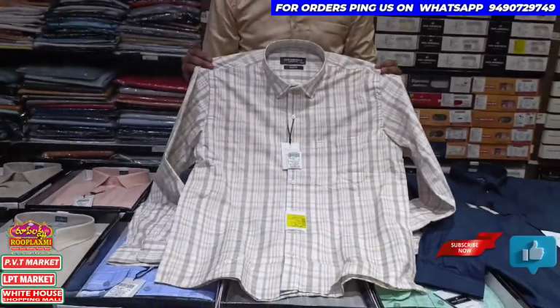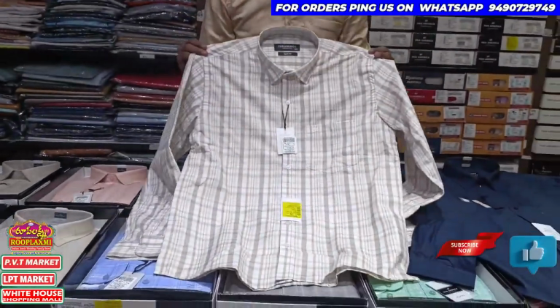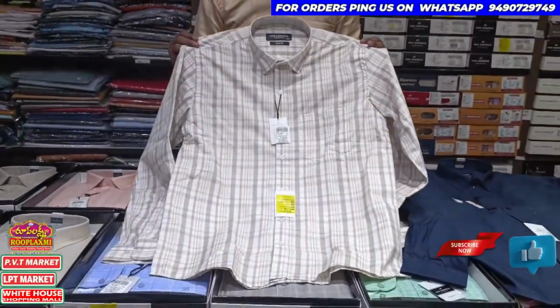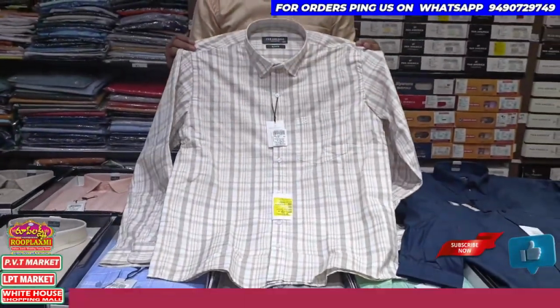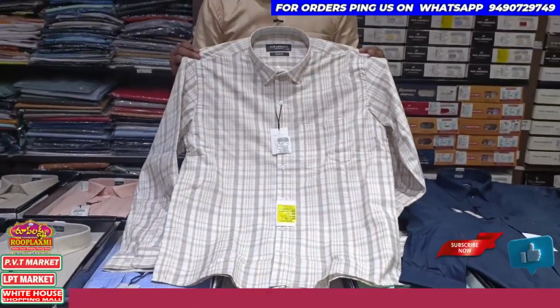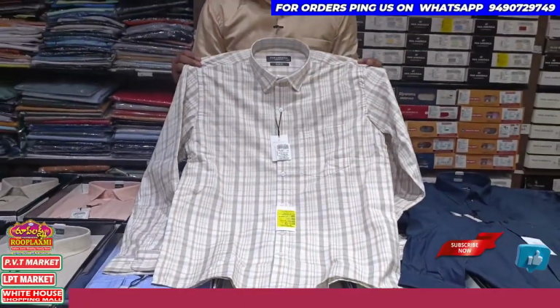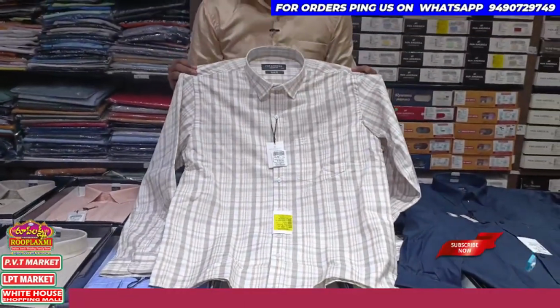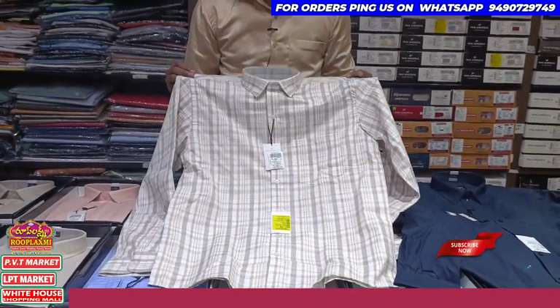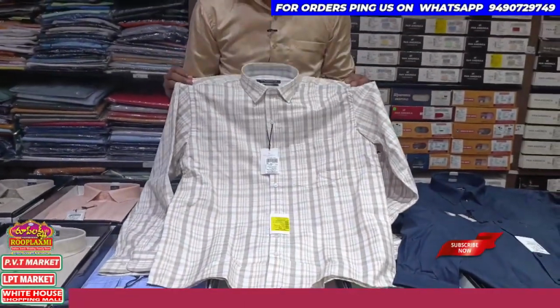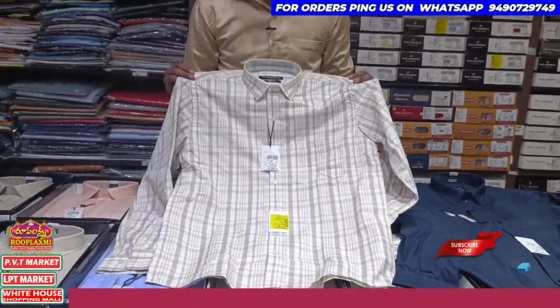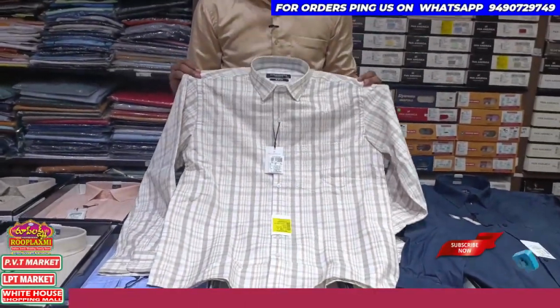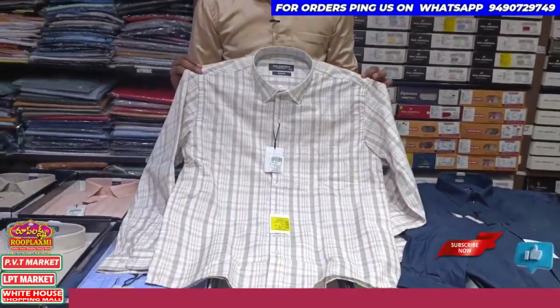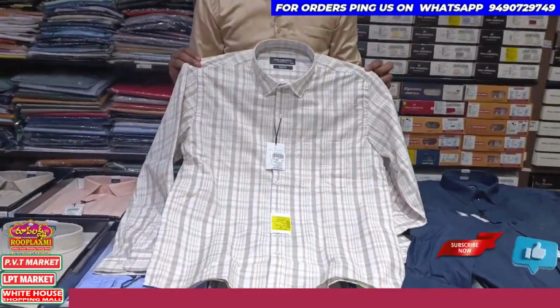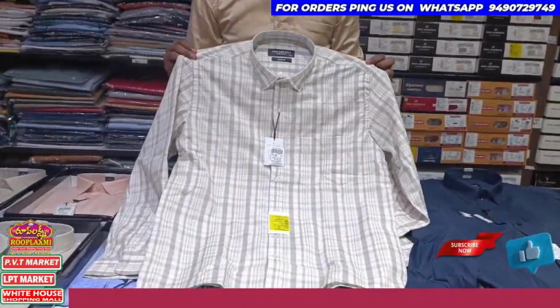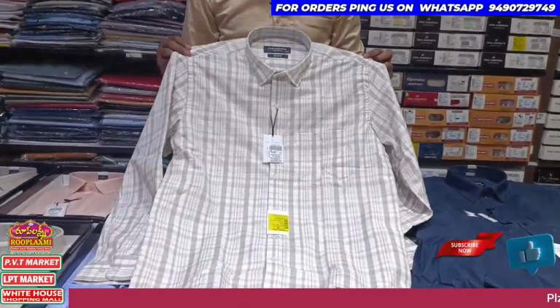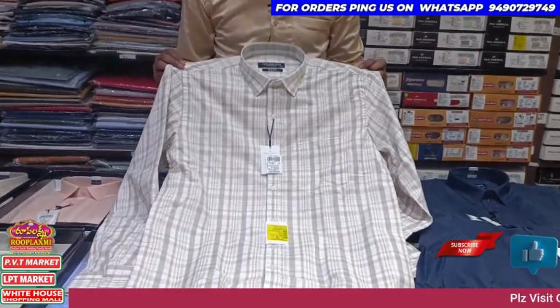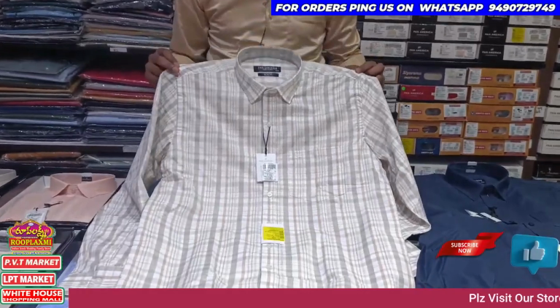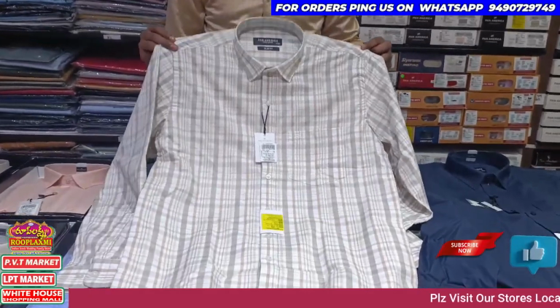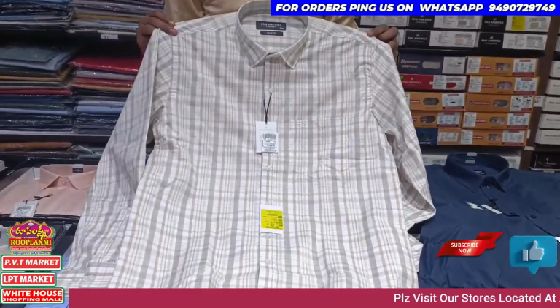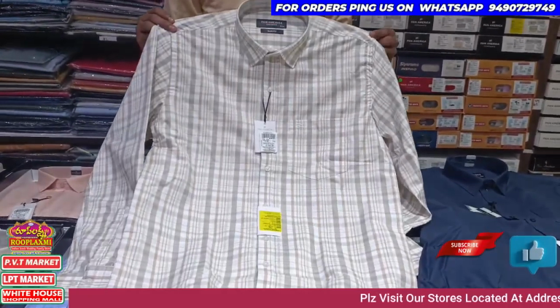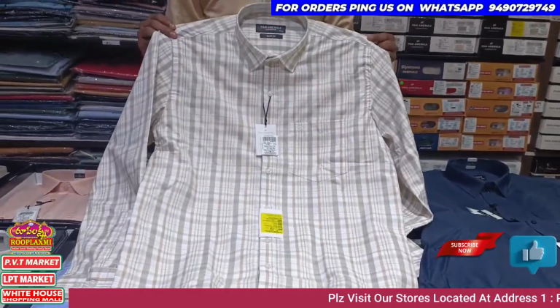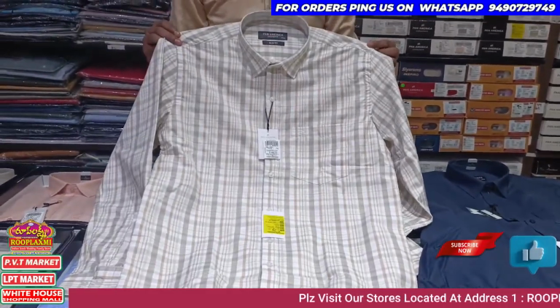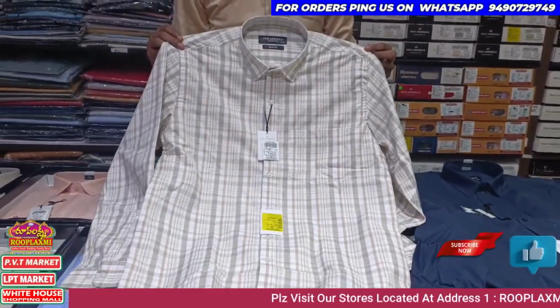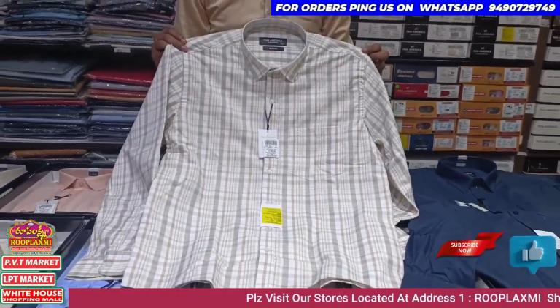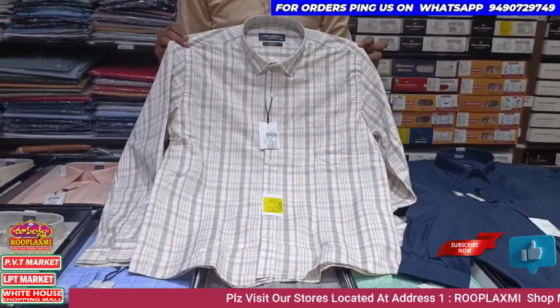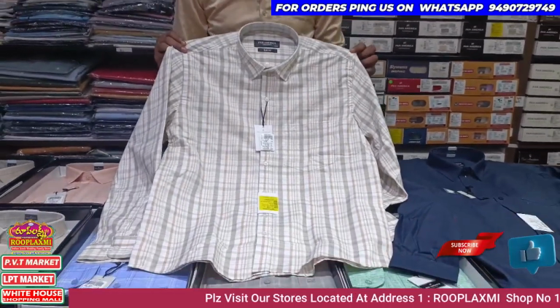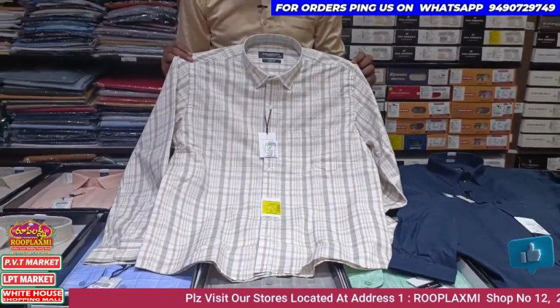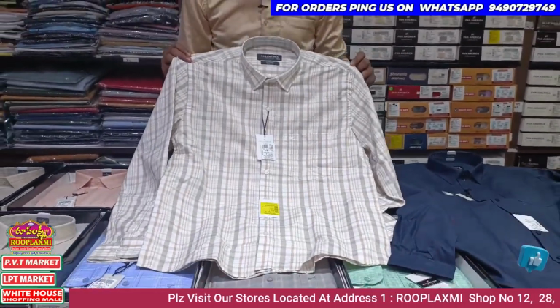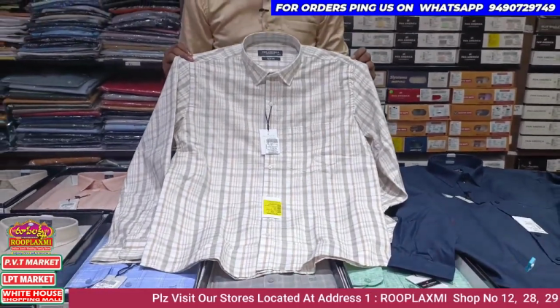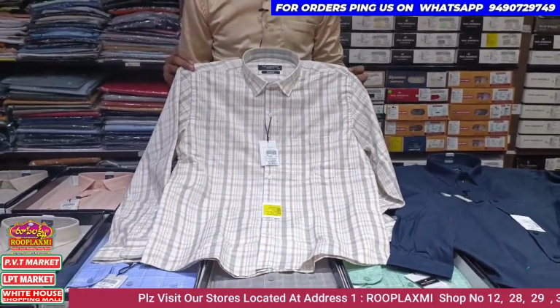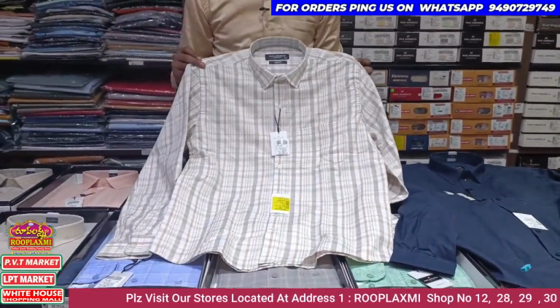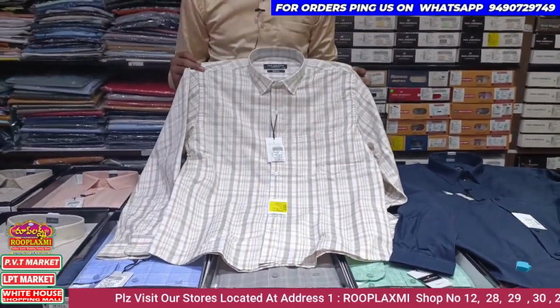Pure cotton material. This size is M size, going up to Double X size — M to Double X size available.